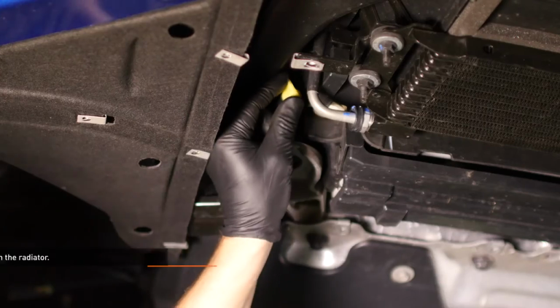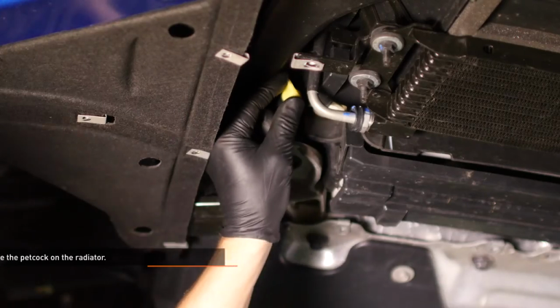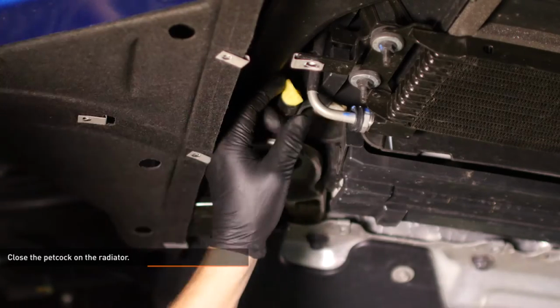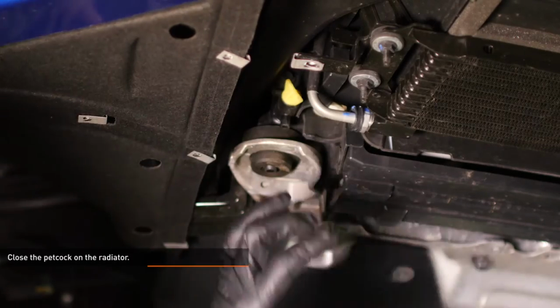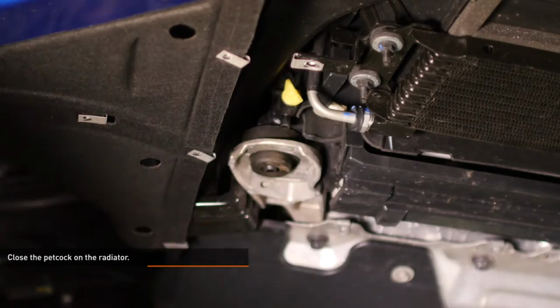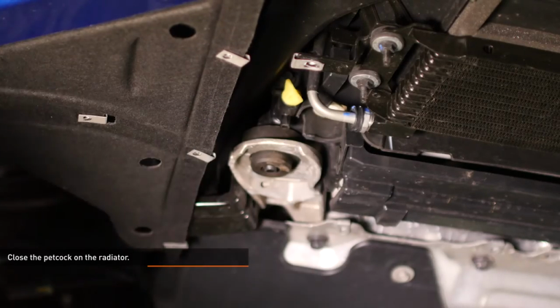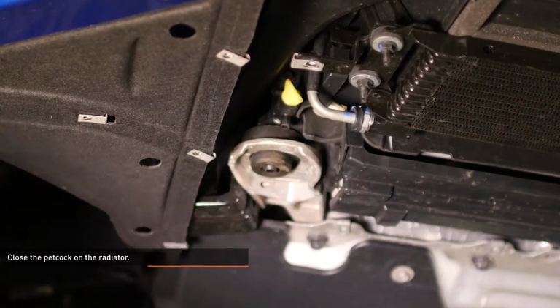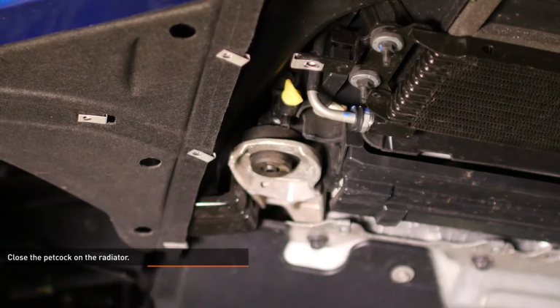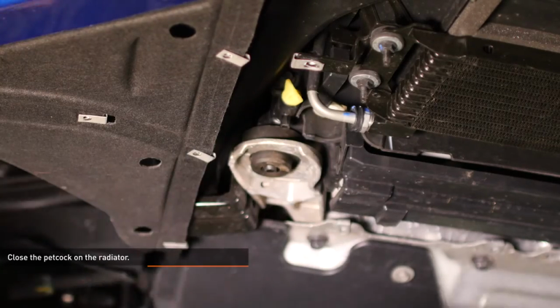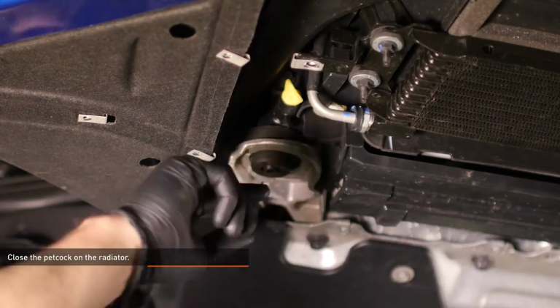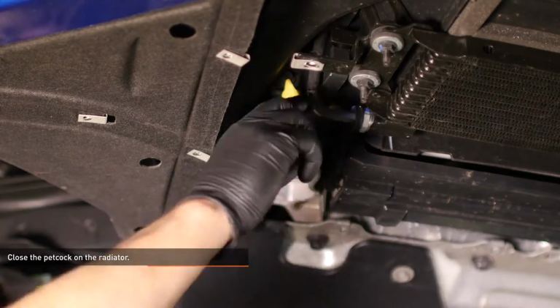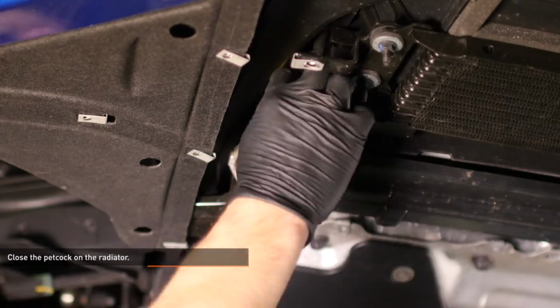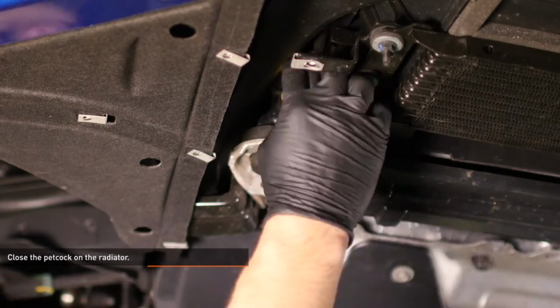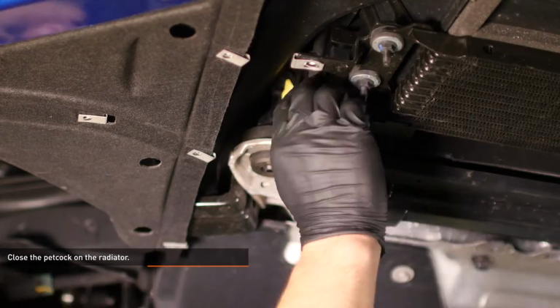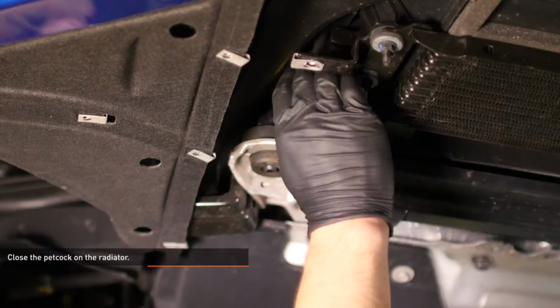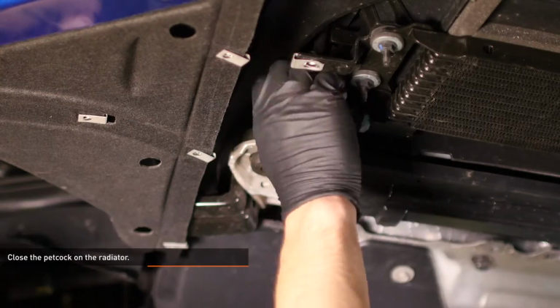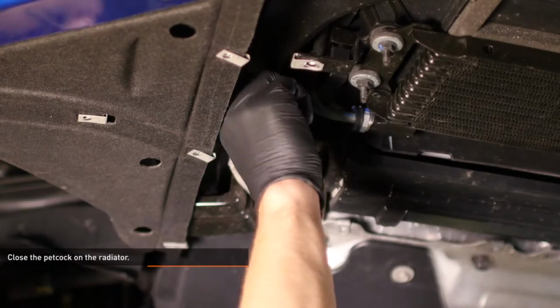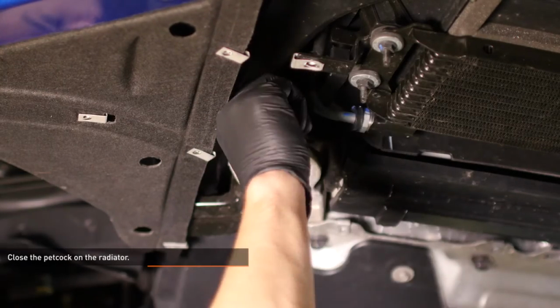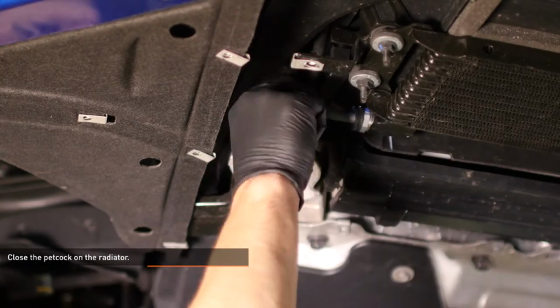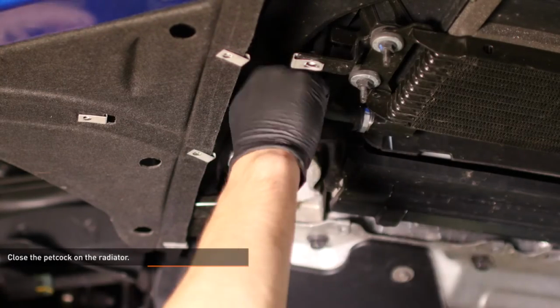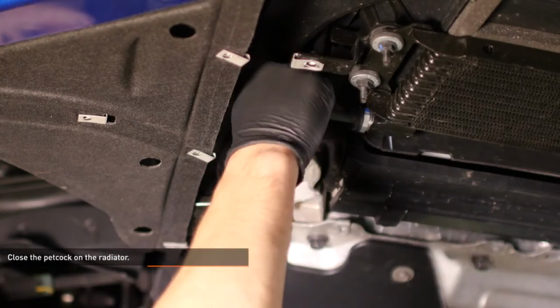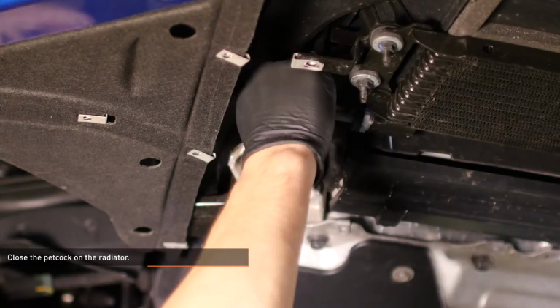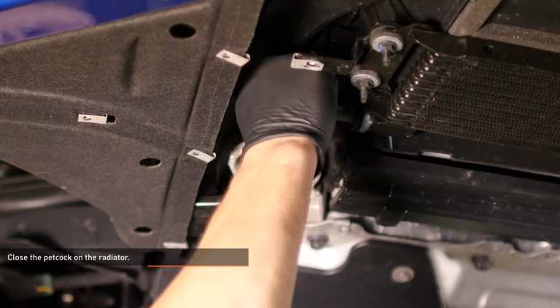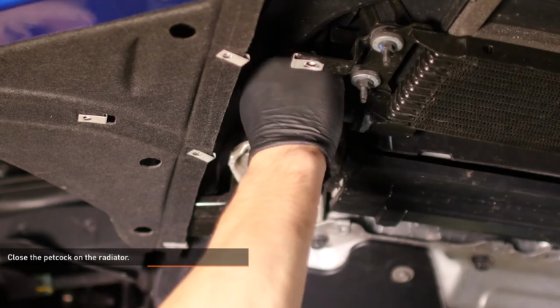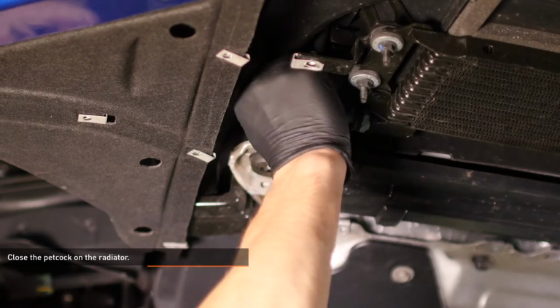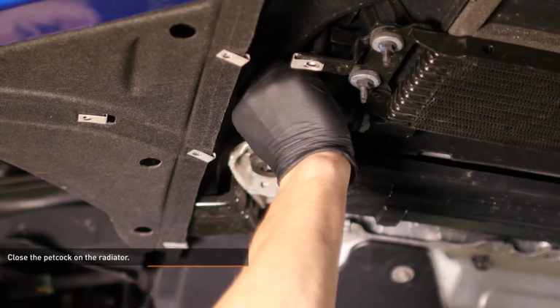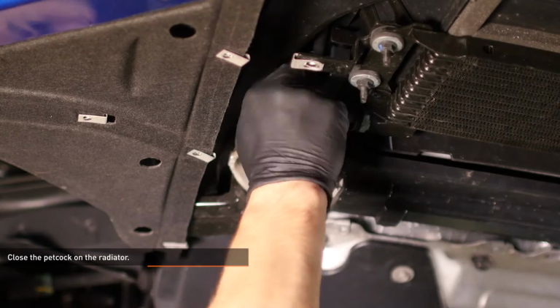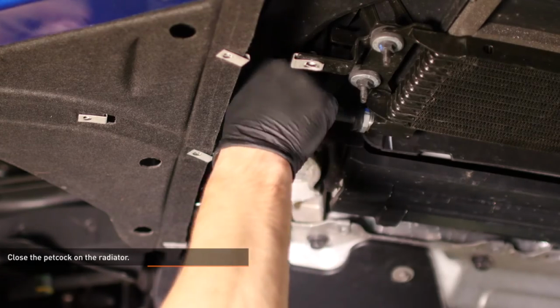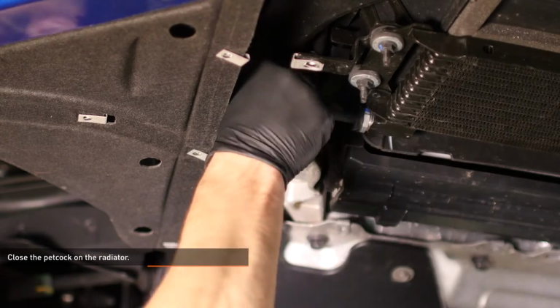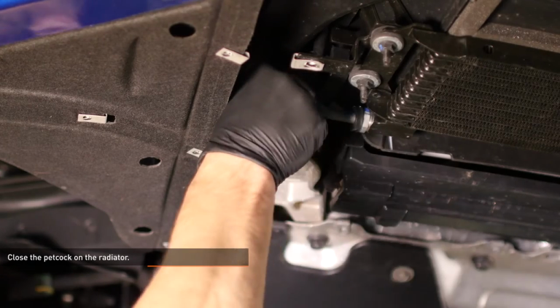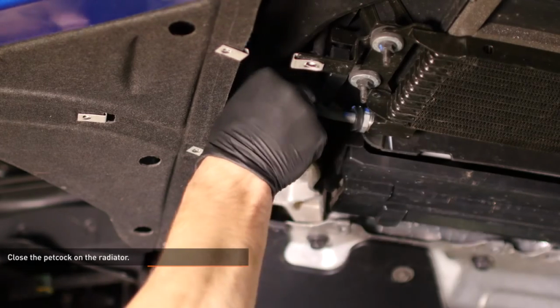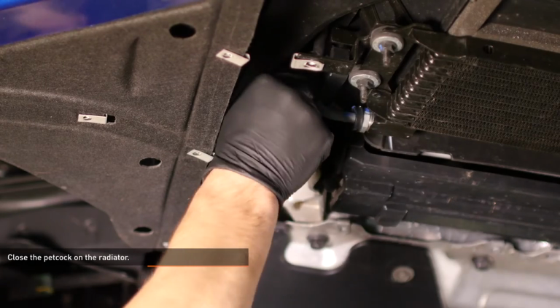The cooling system should be mostly empty by now, so go back and tighten the petcock on the radiator.